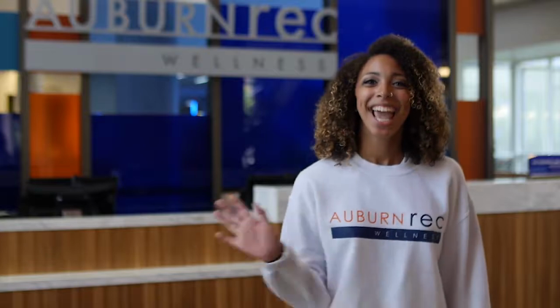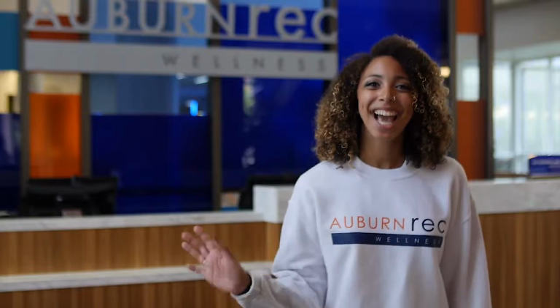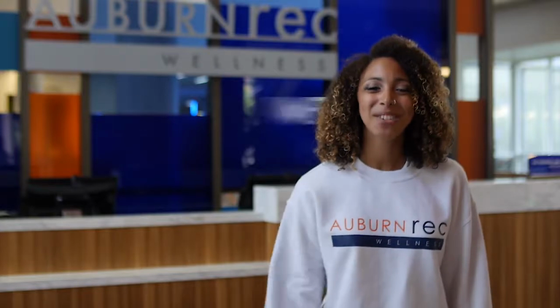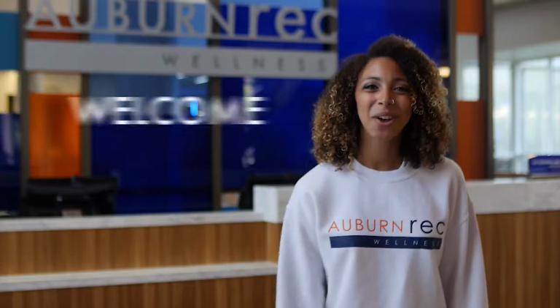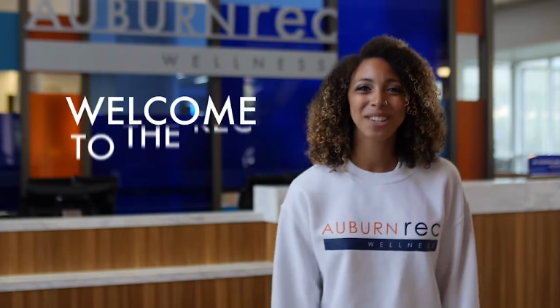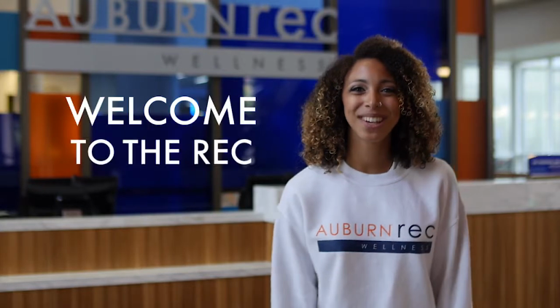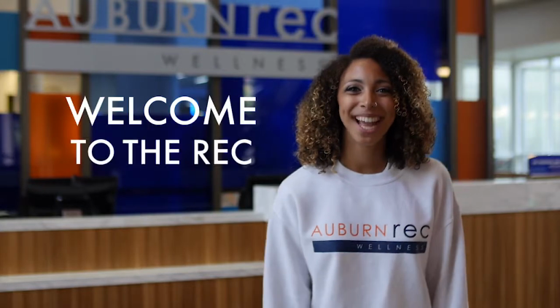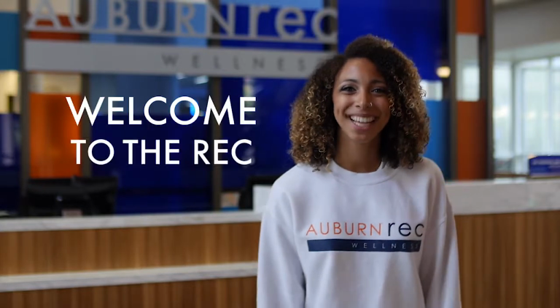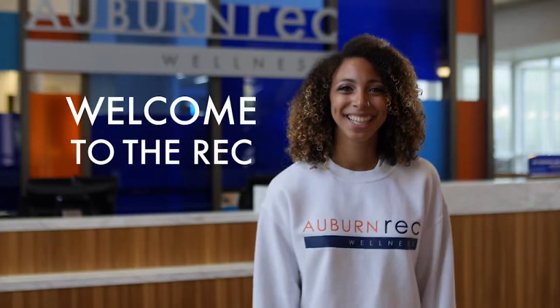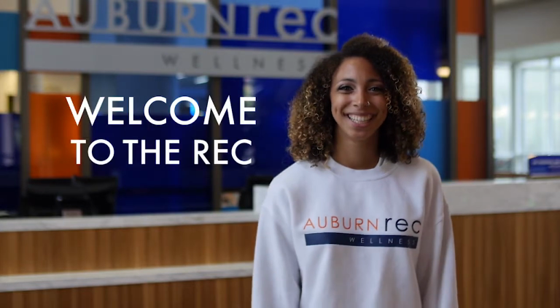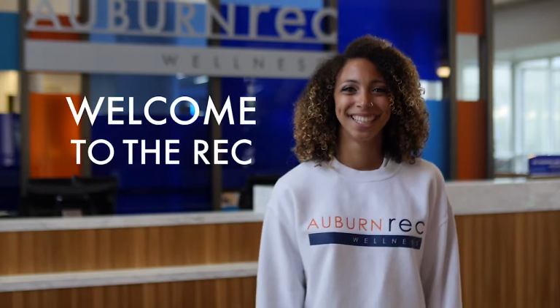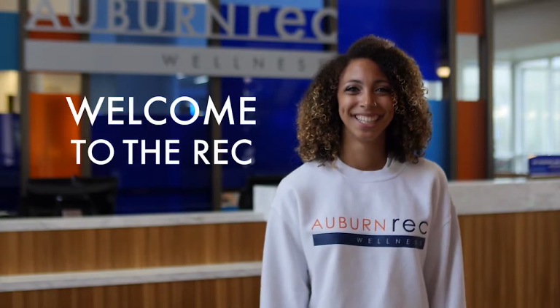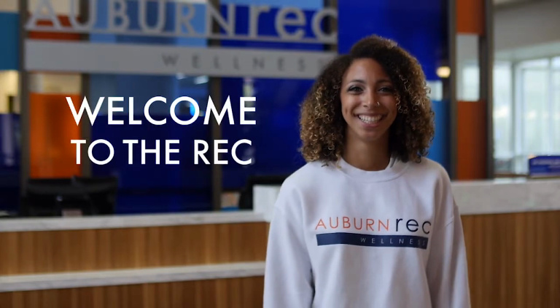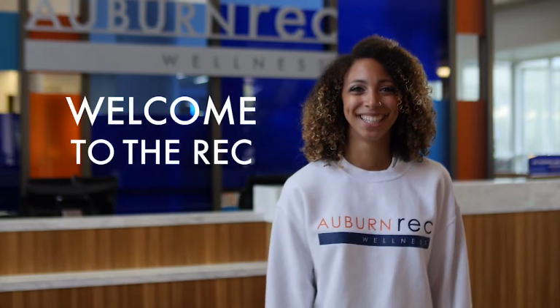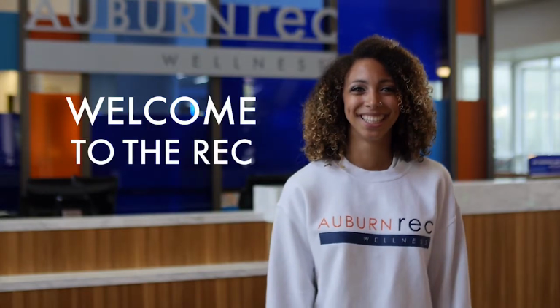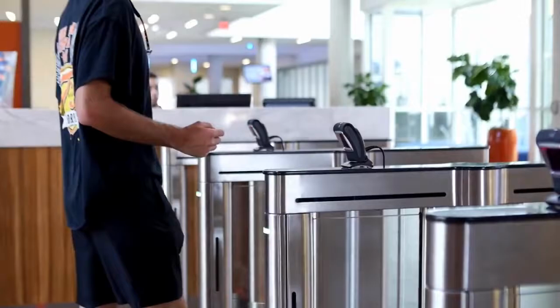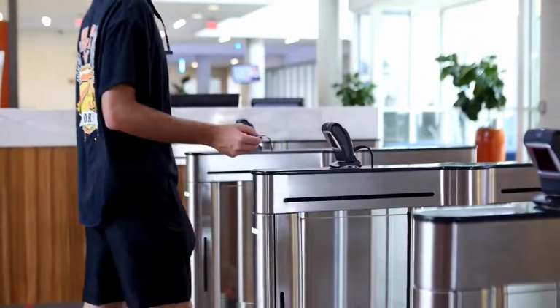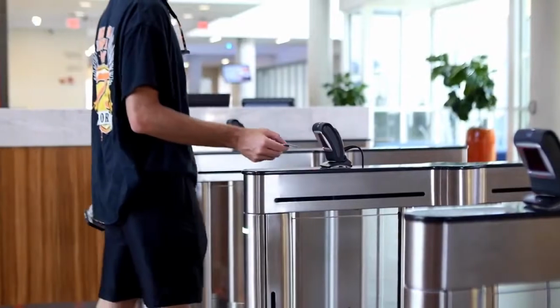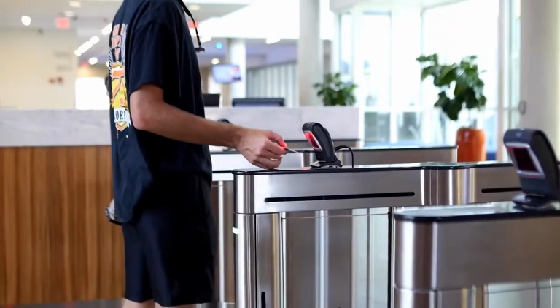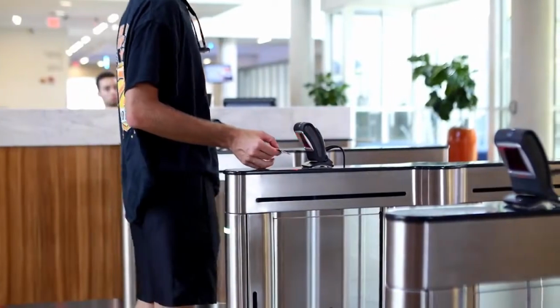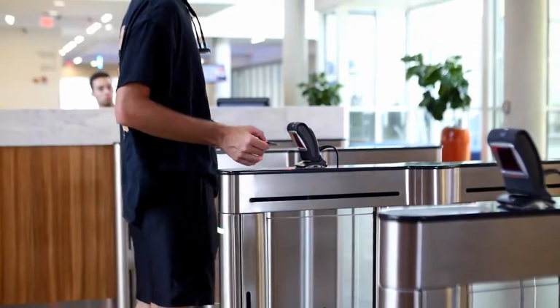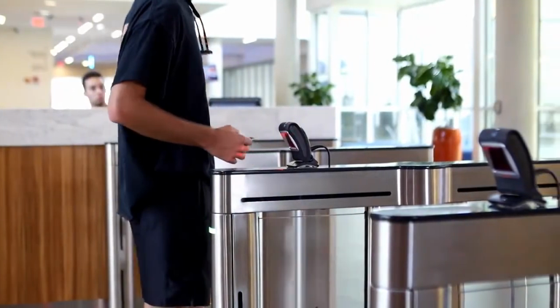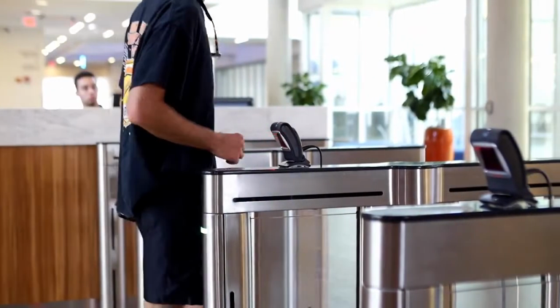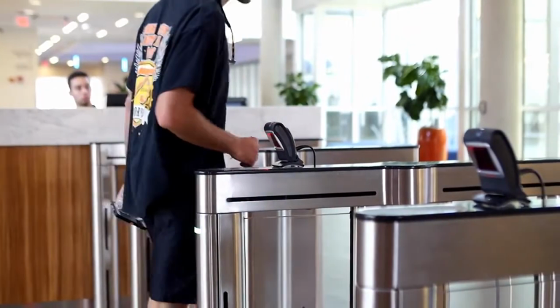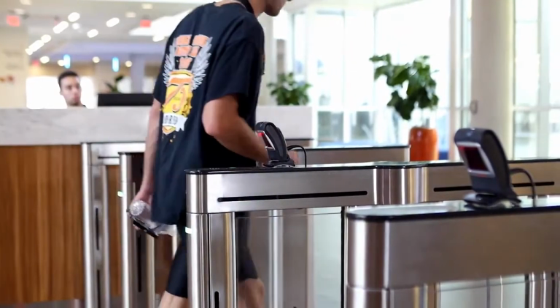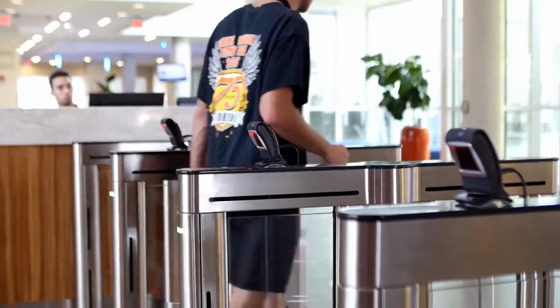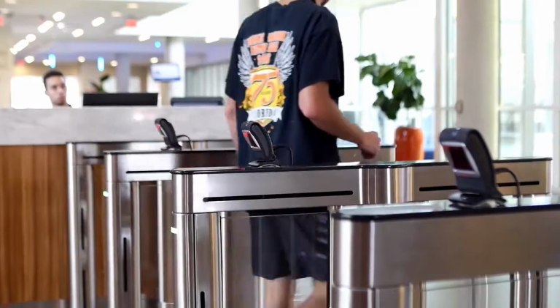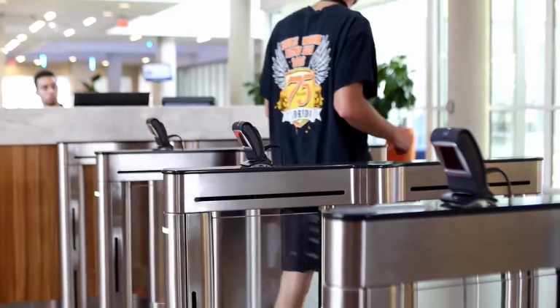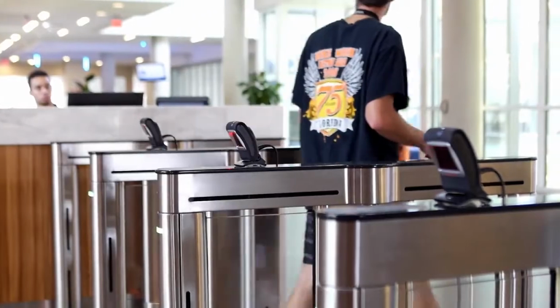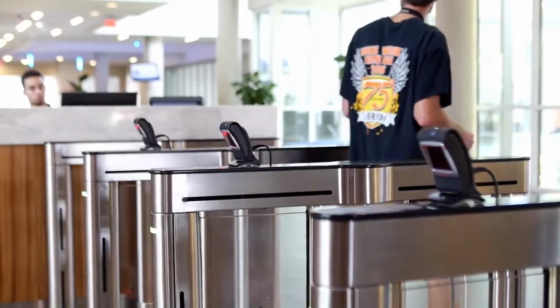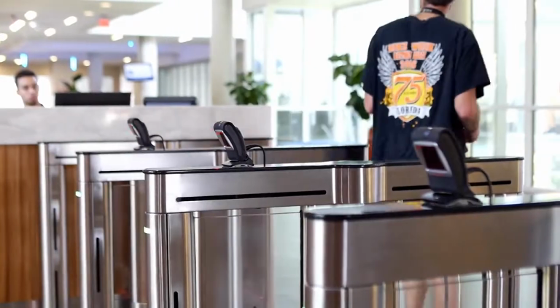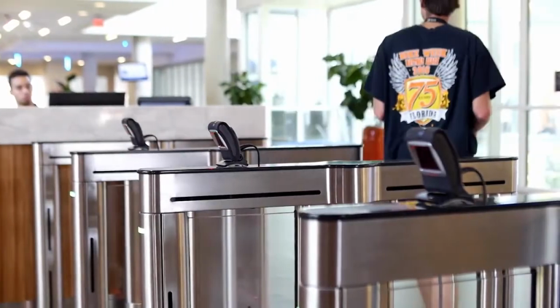Hey guys, welcome to the Rec. Today we'll show you how to properly enter and exit our facility.